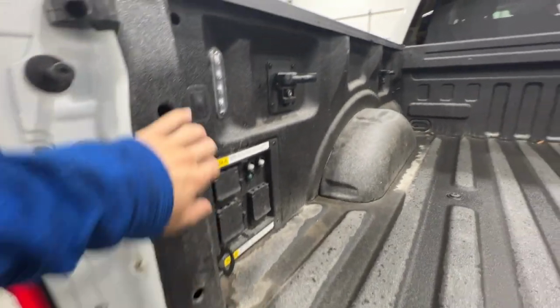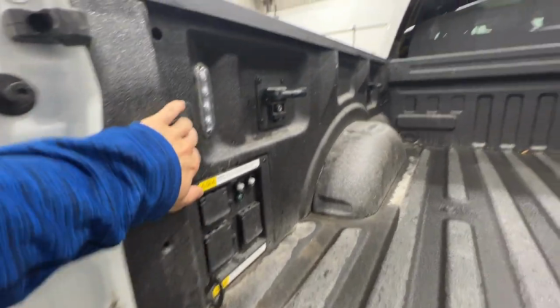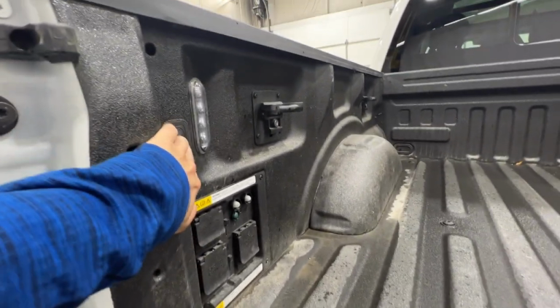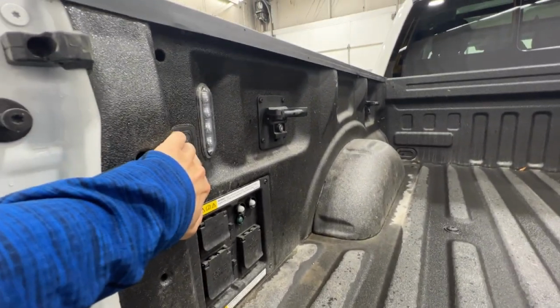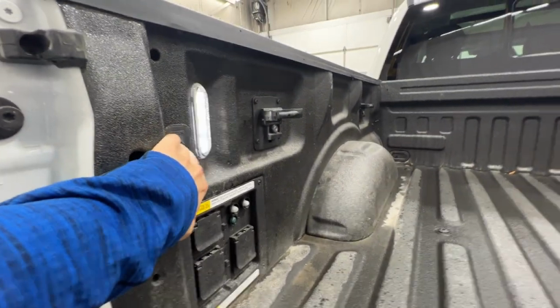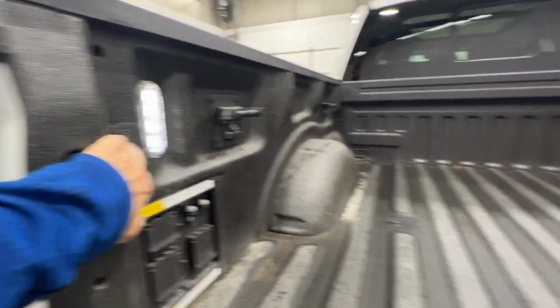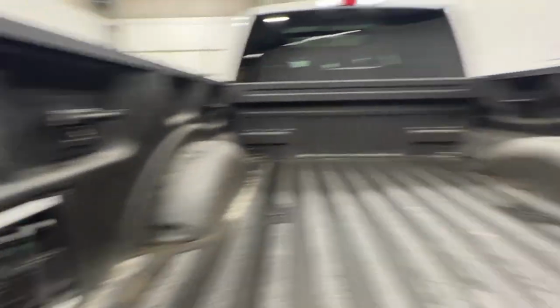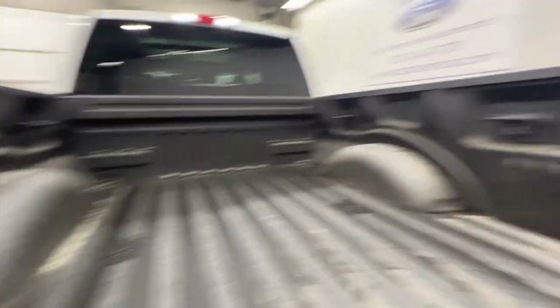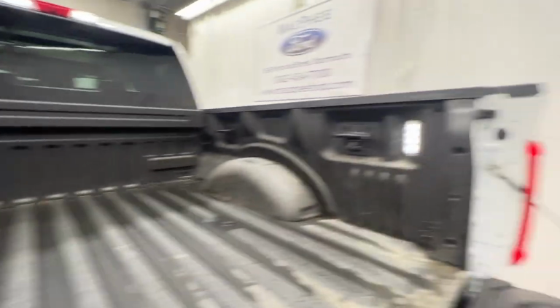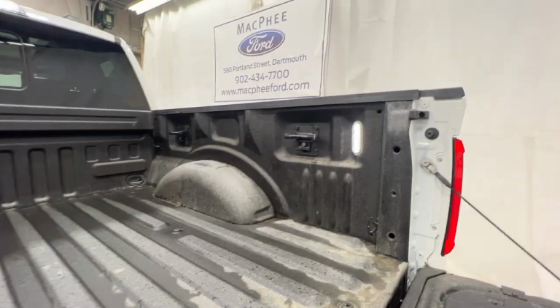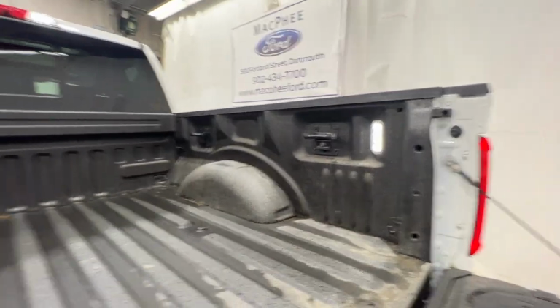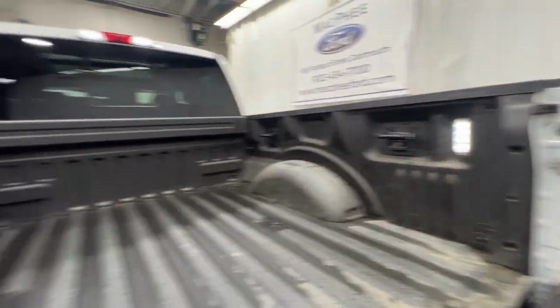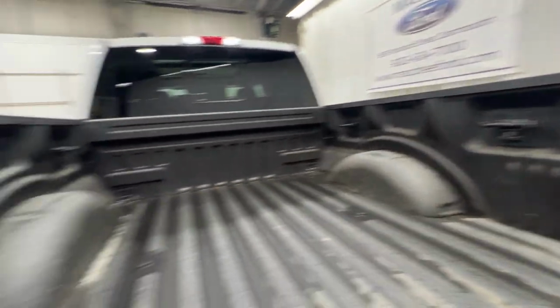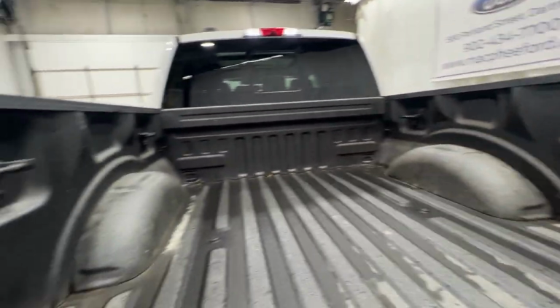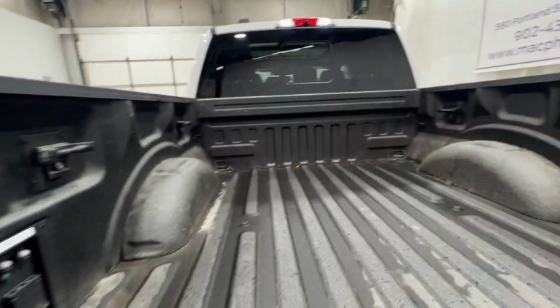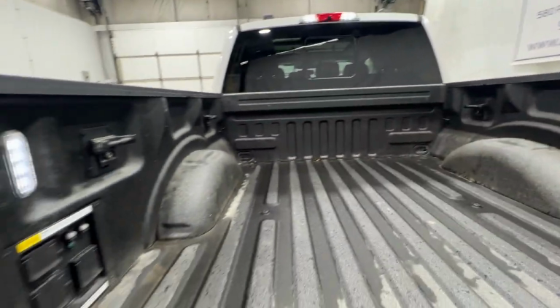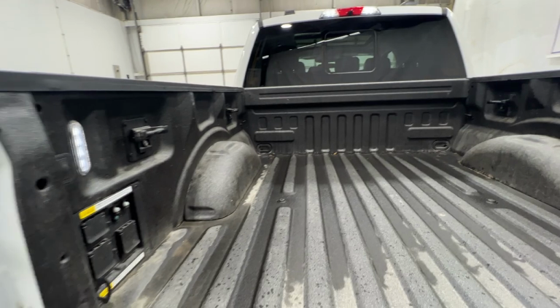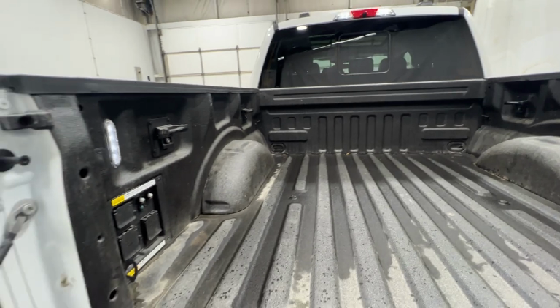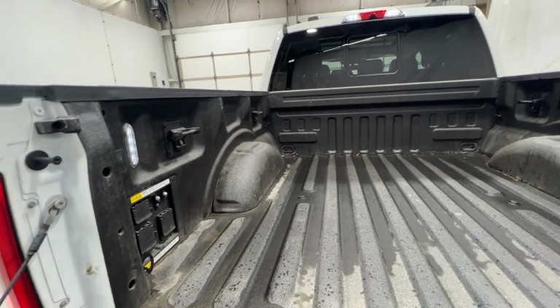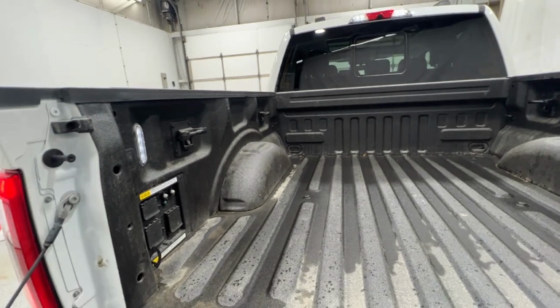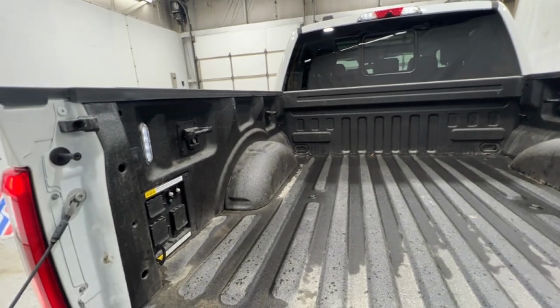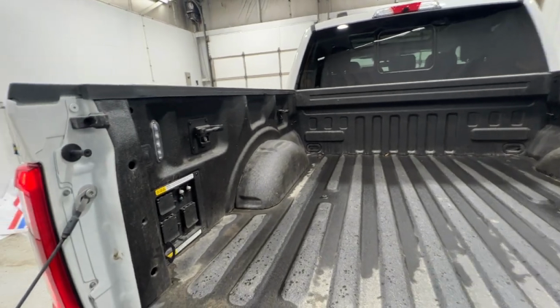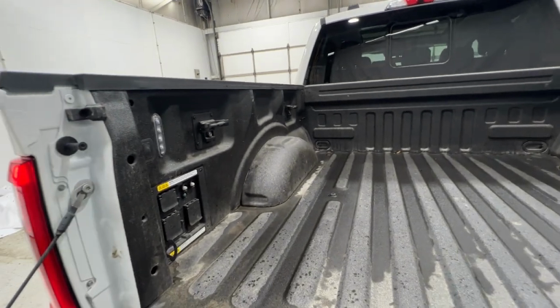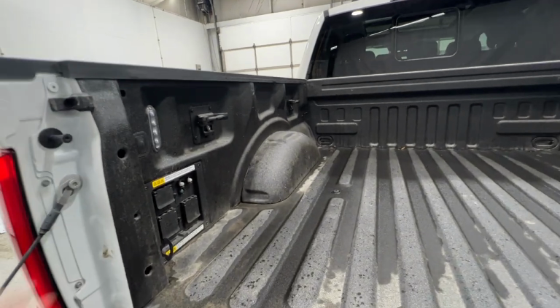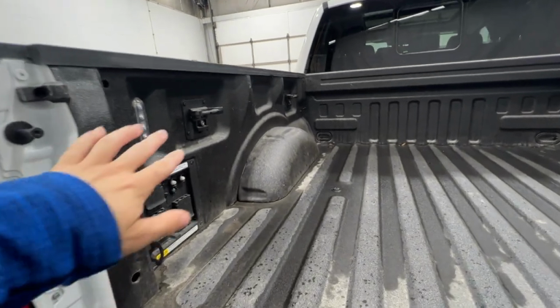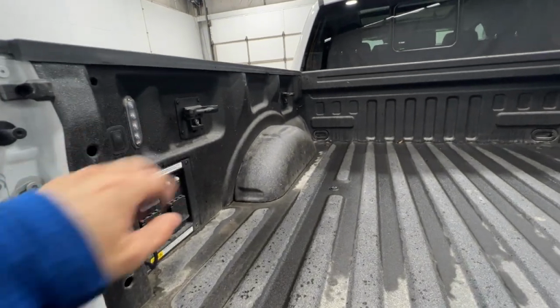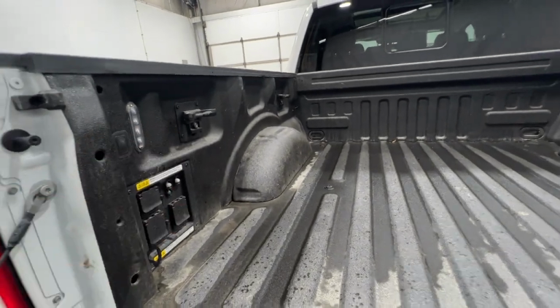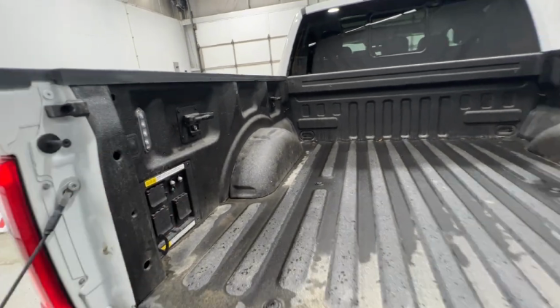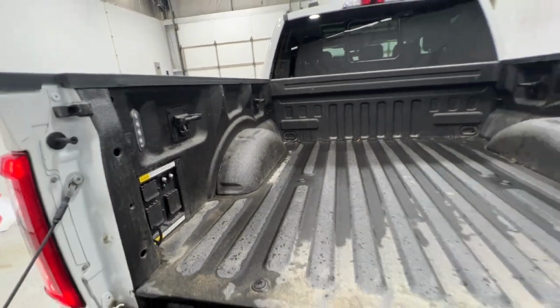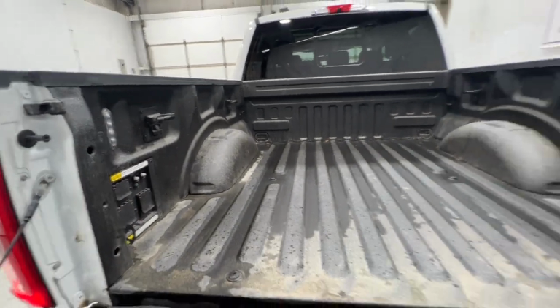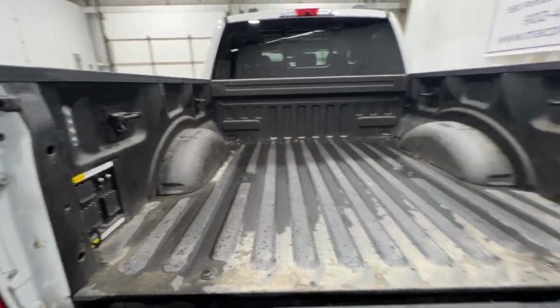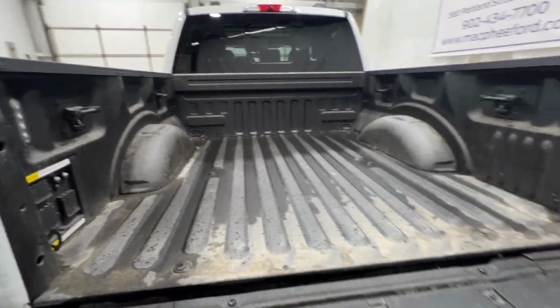You do get bed lights in here as well, and they can be activated in the bed itself or inside the cab.